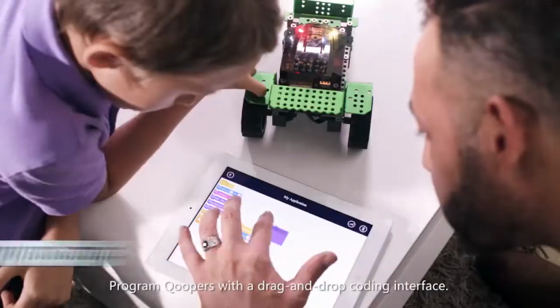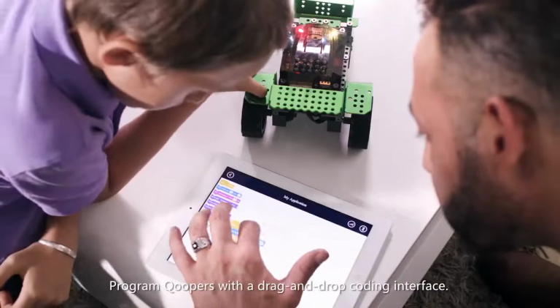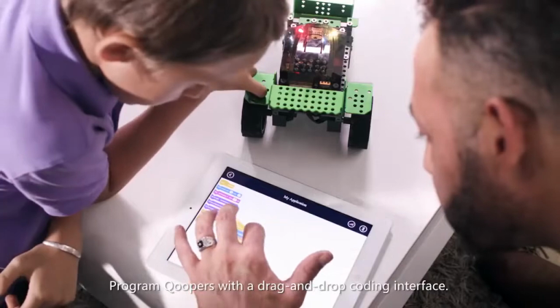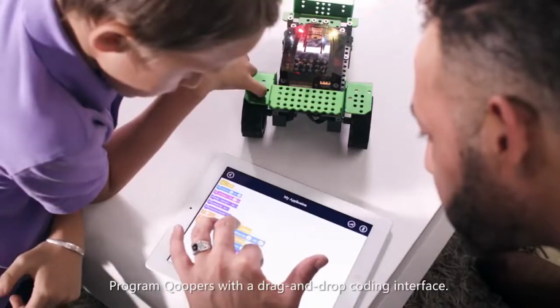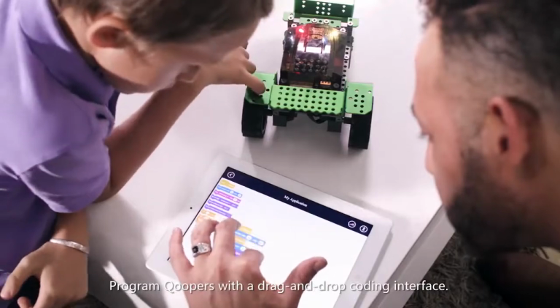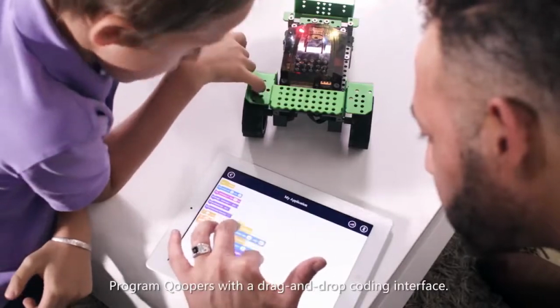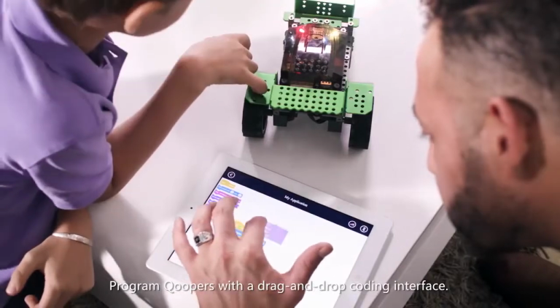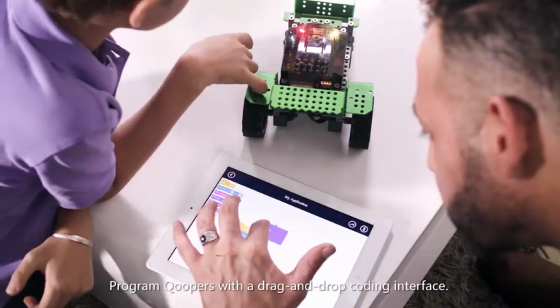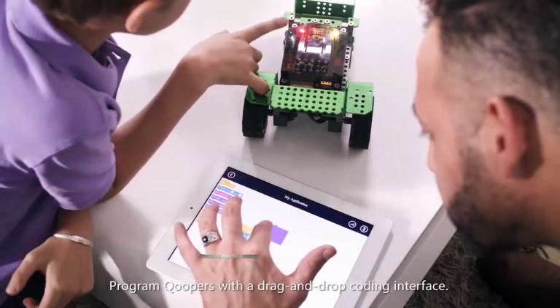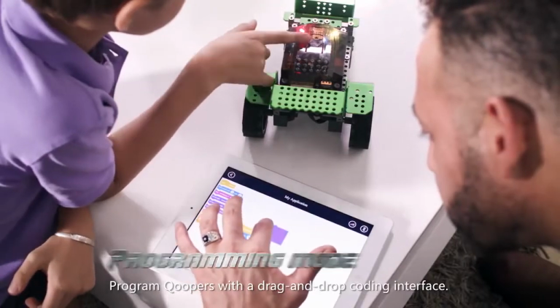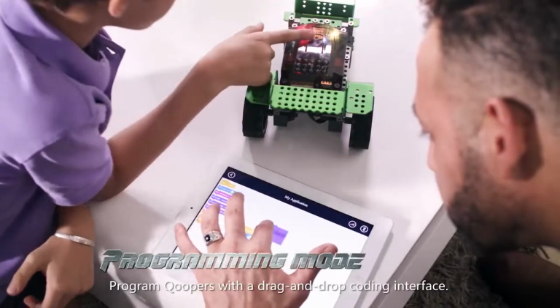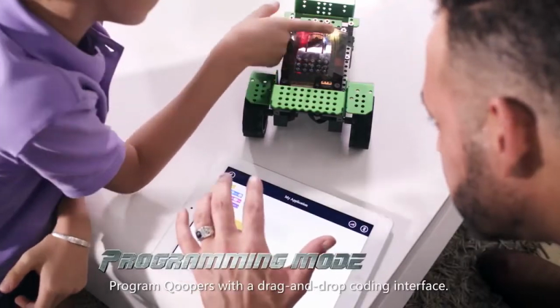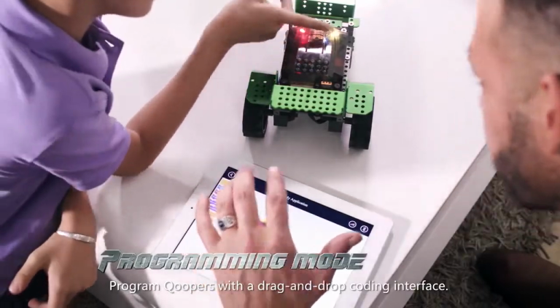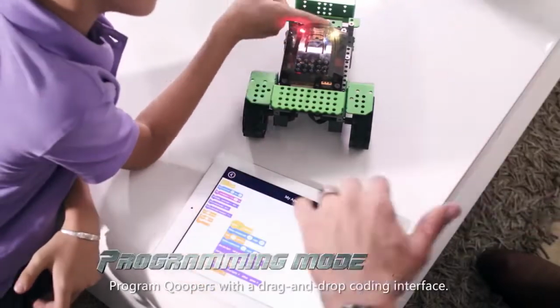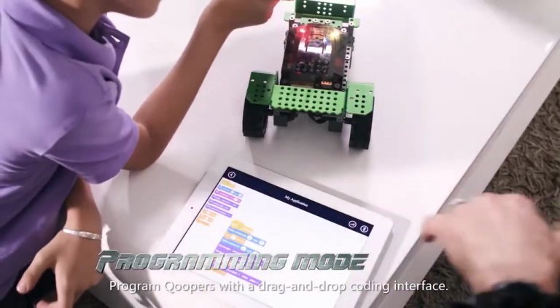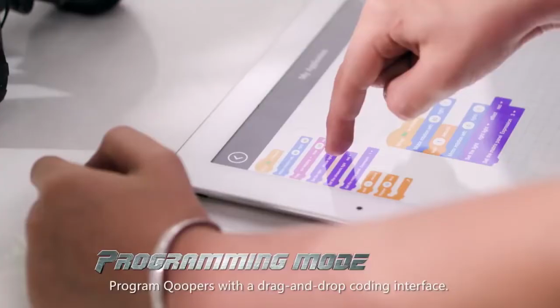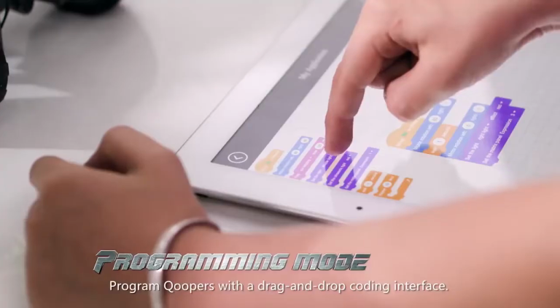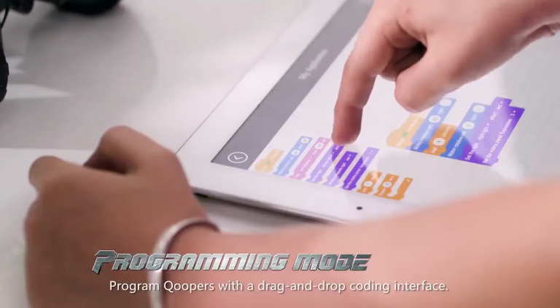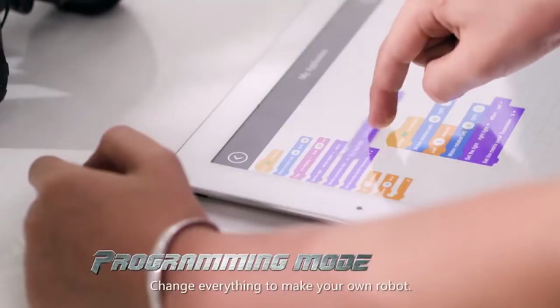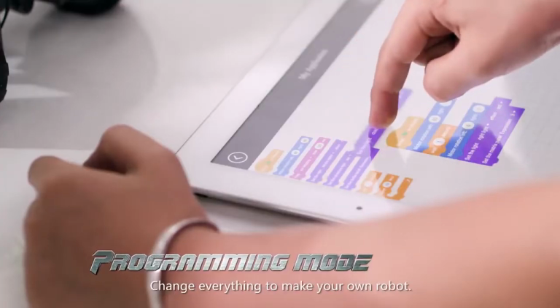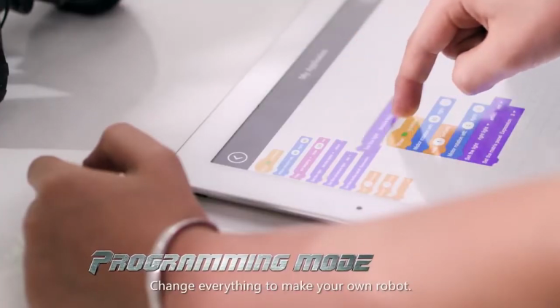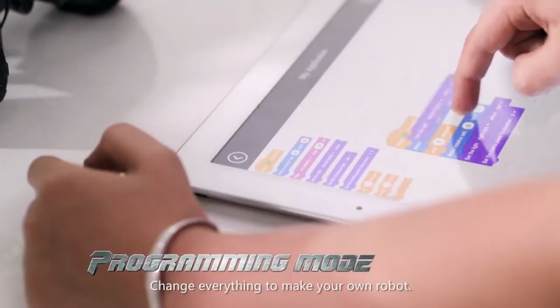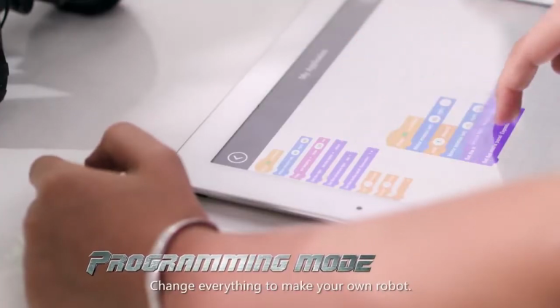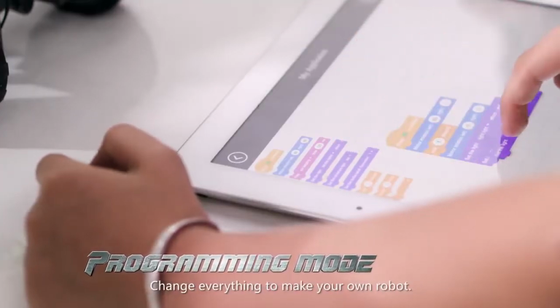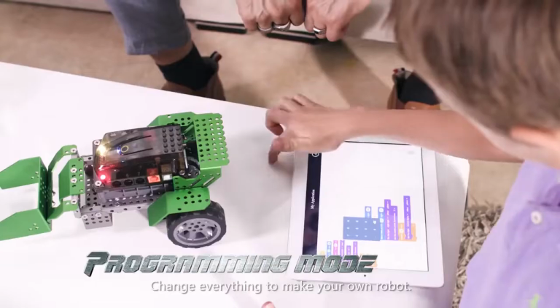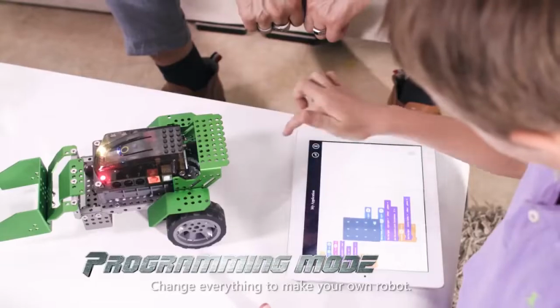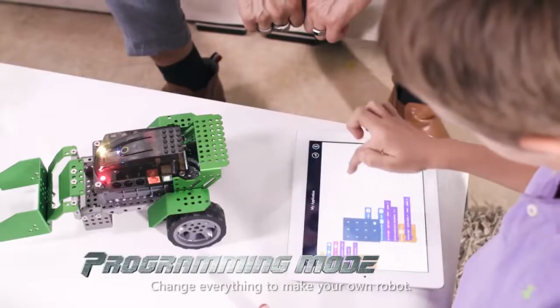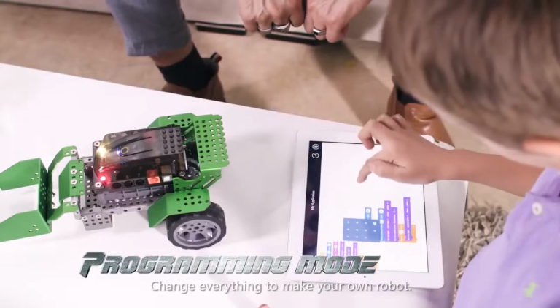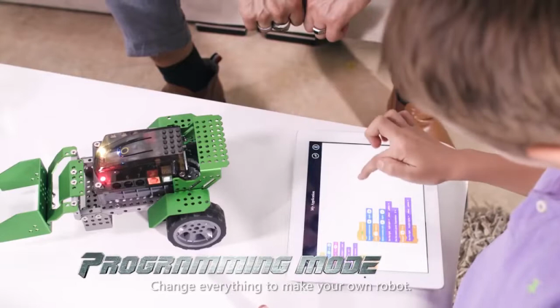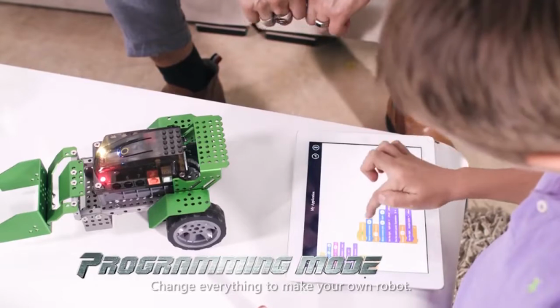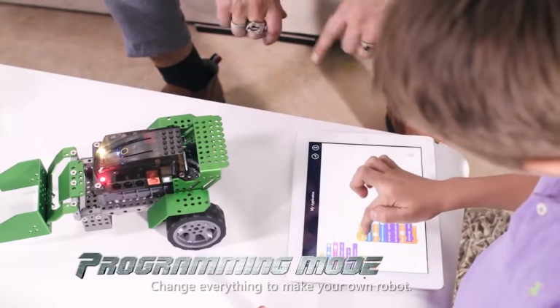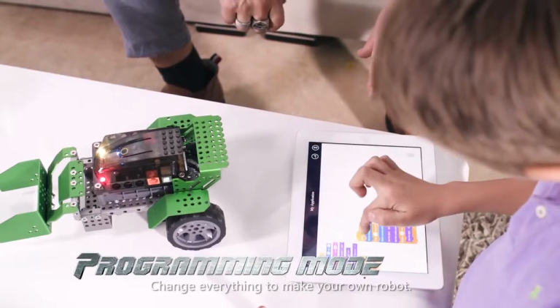Program Coopers with a drag-and-drop coding interface. Change everything to make your own robot.